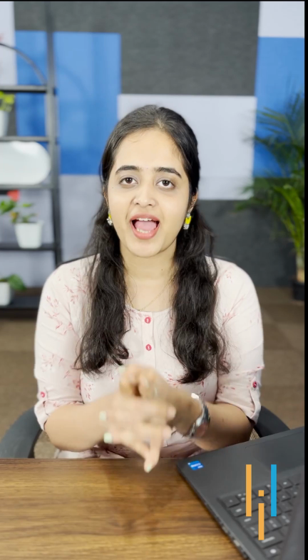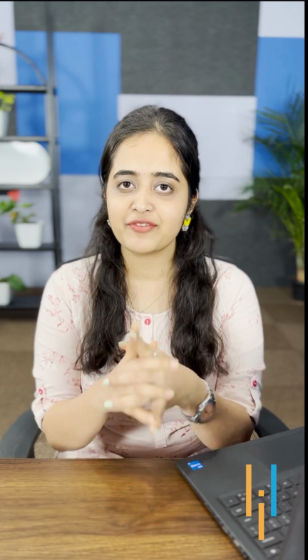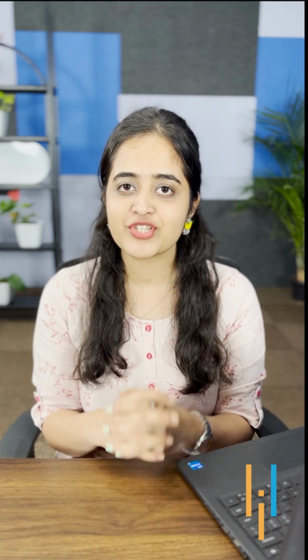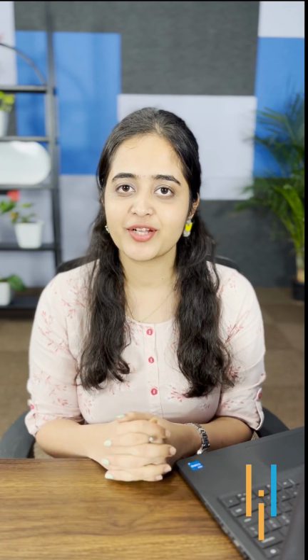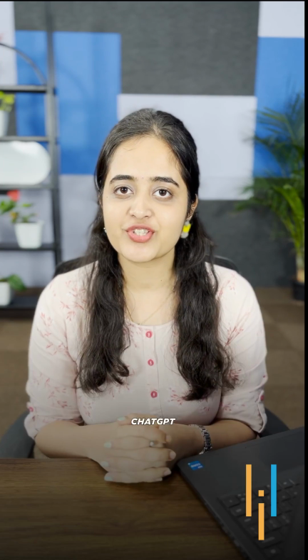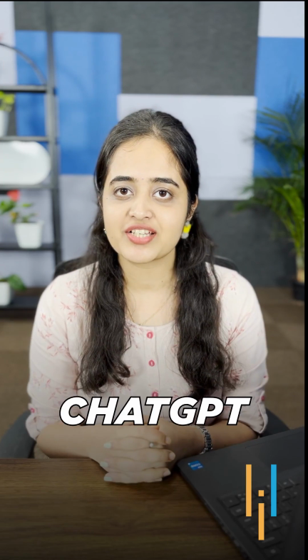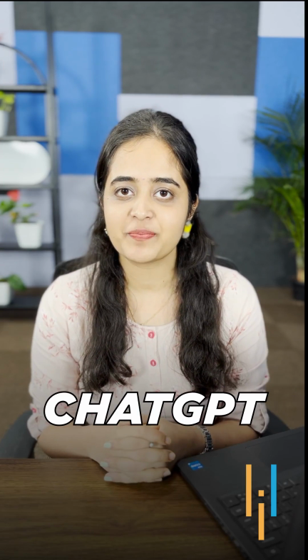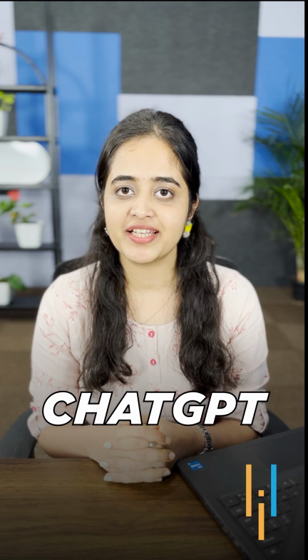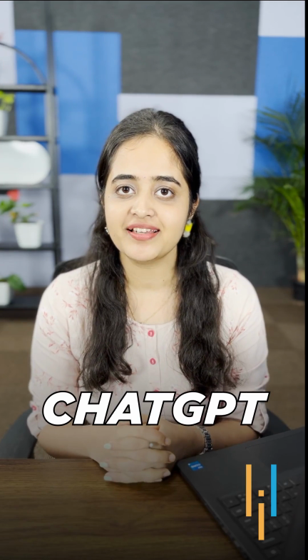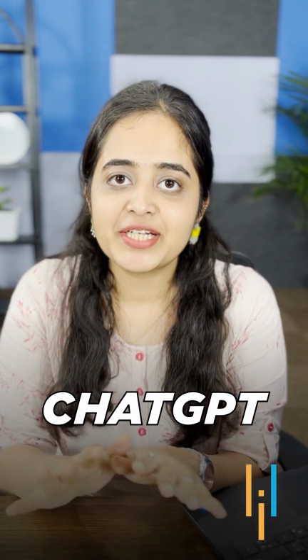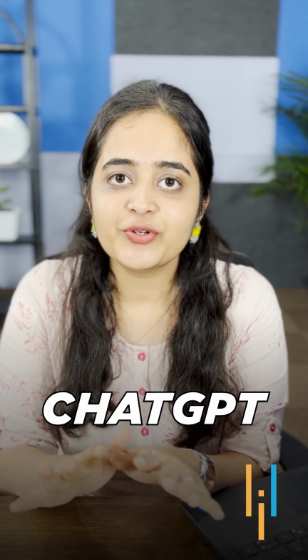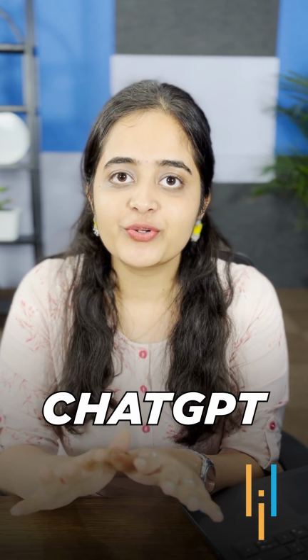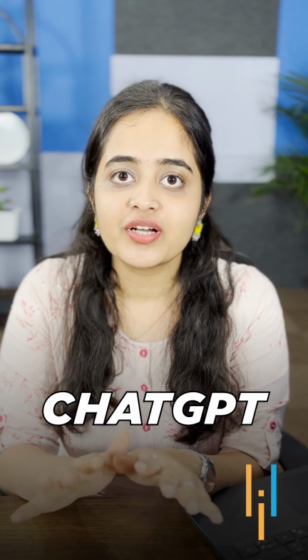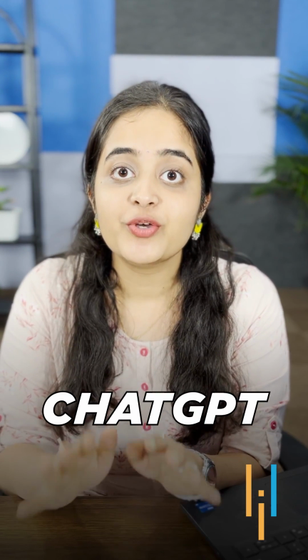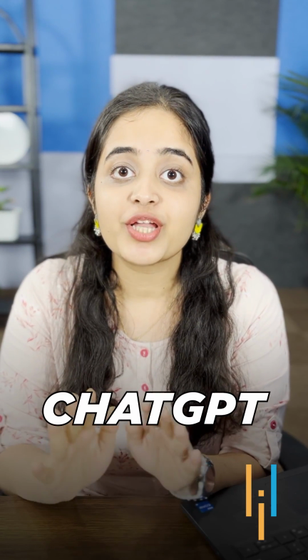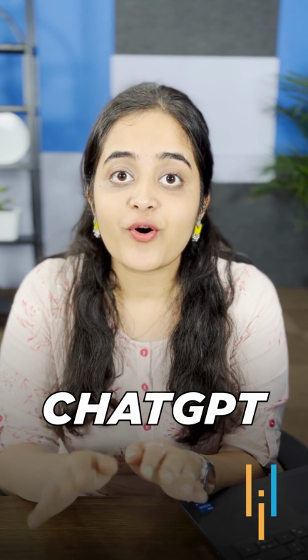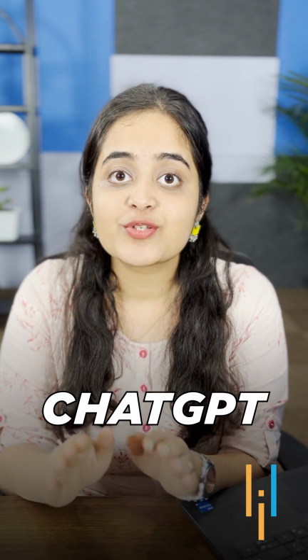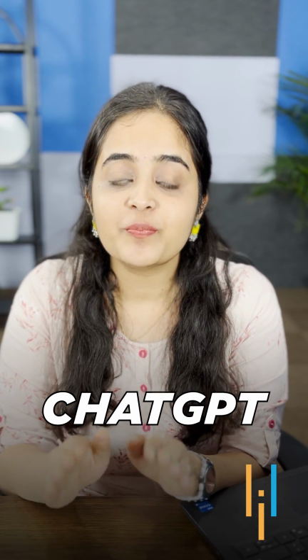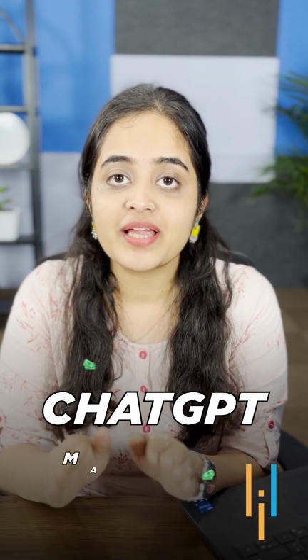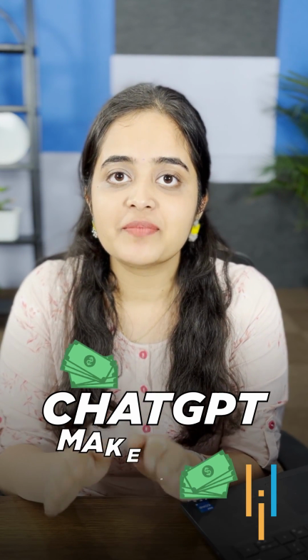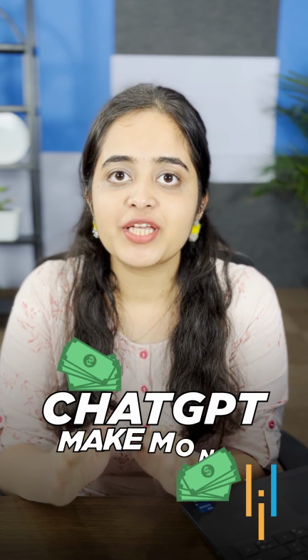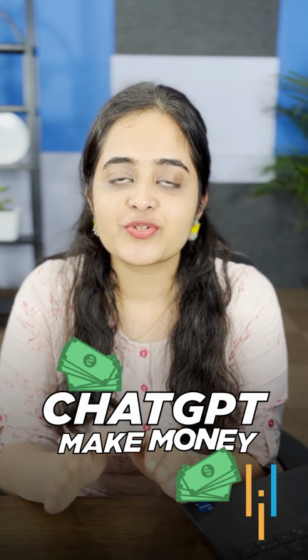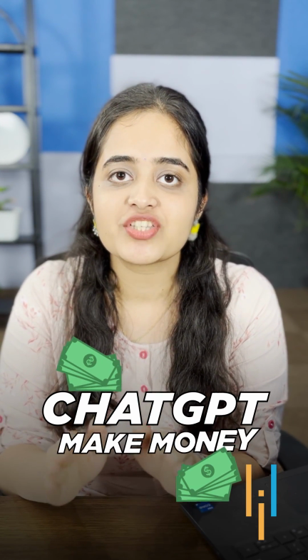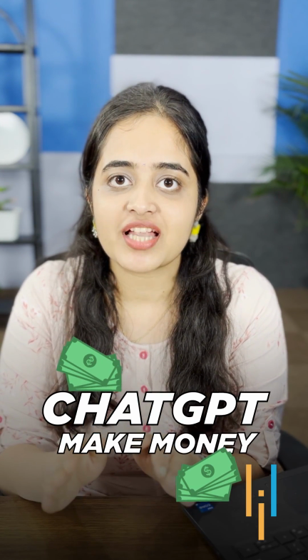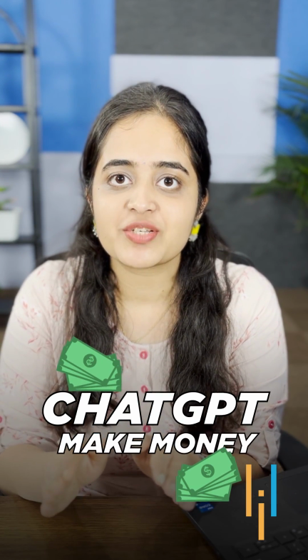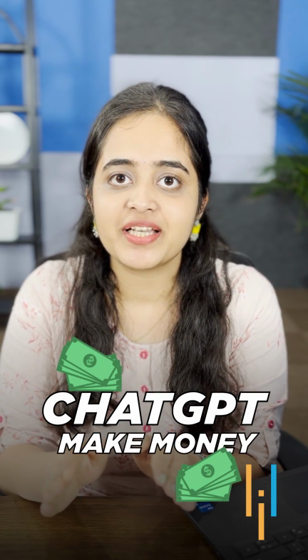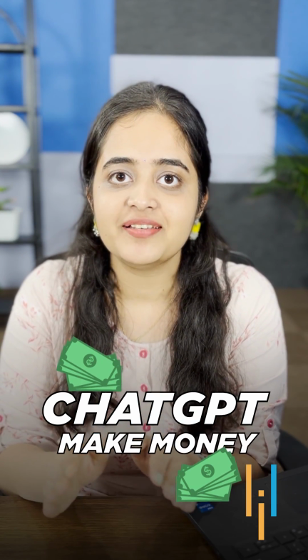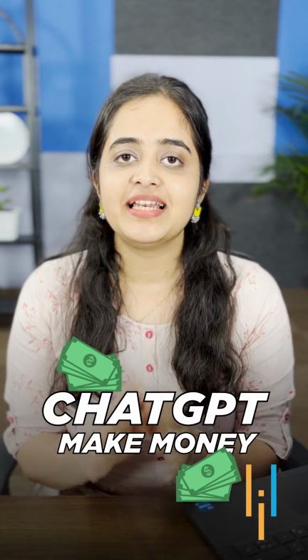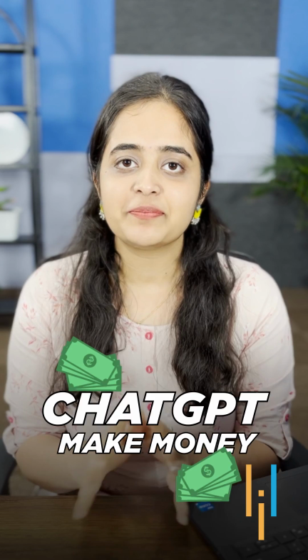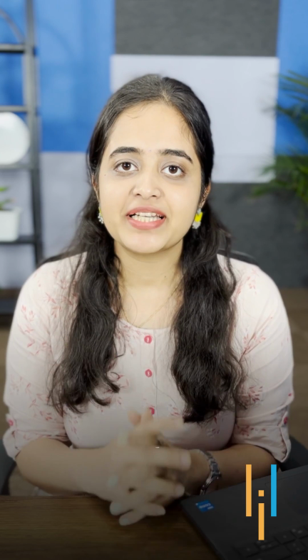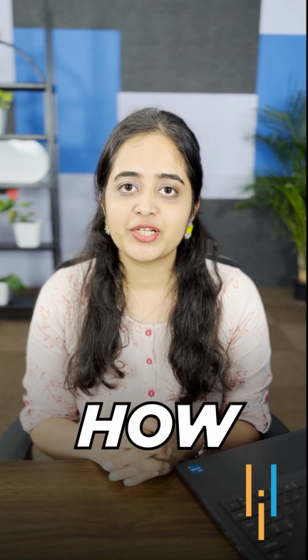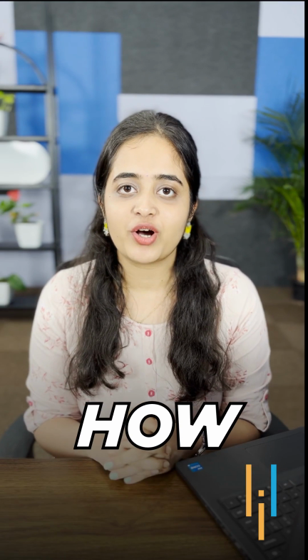Have you checked out ChatGPT? Did you know you can also make money using ChatGPT? Let me tell you how.